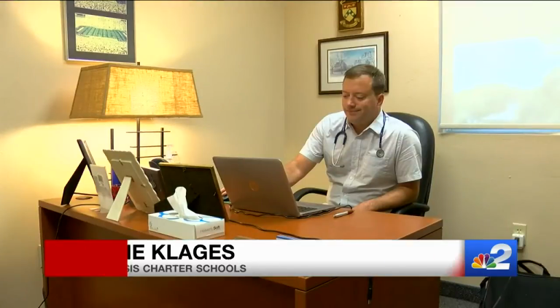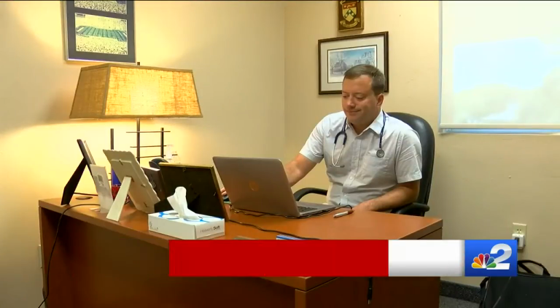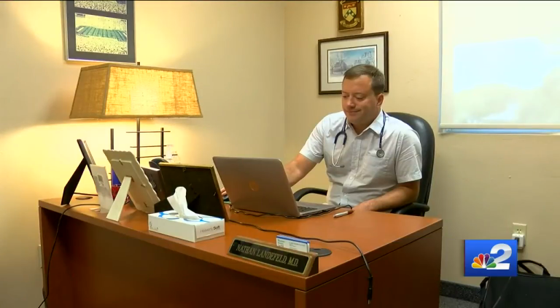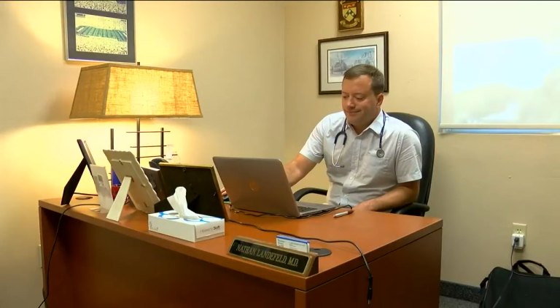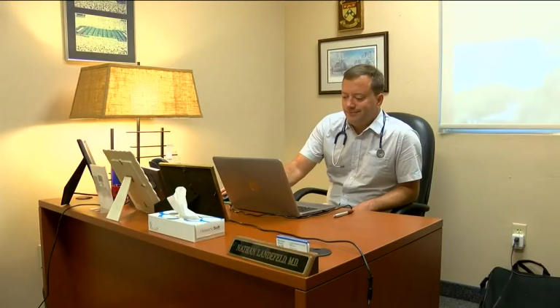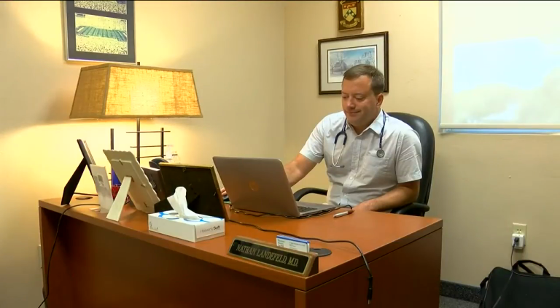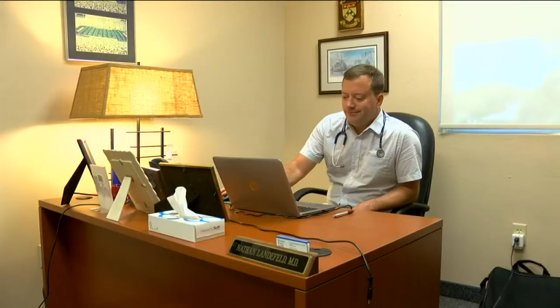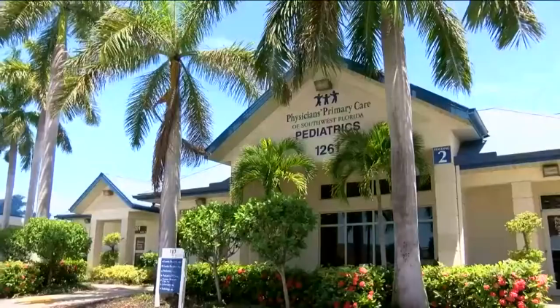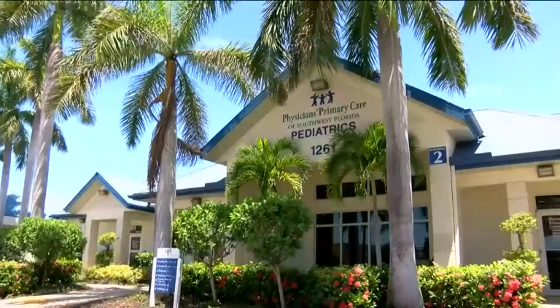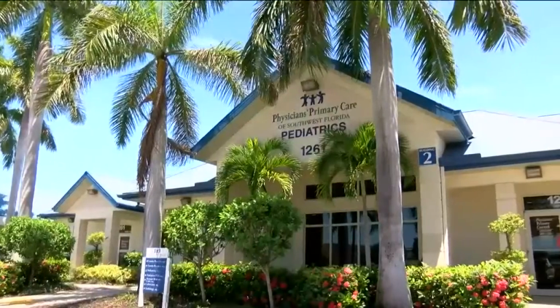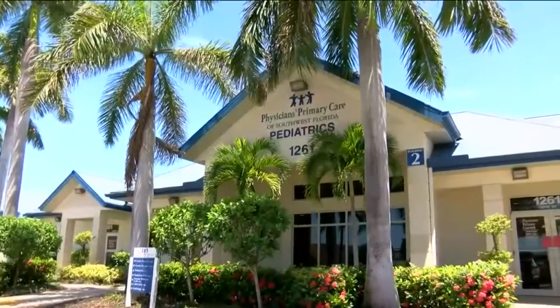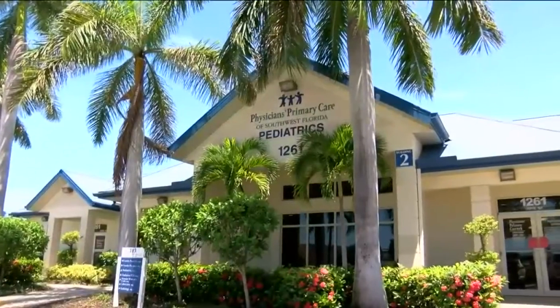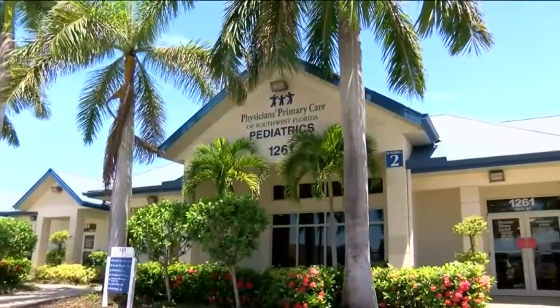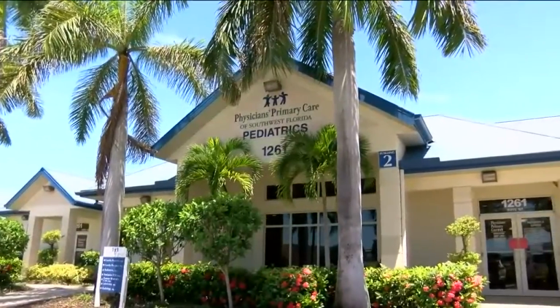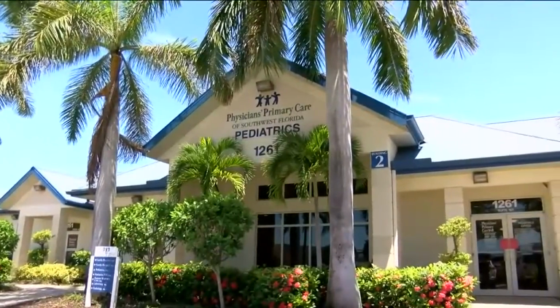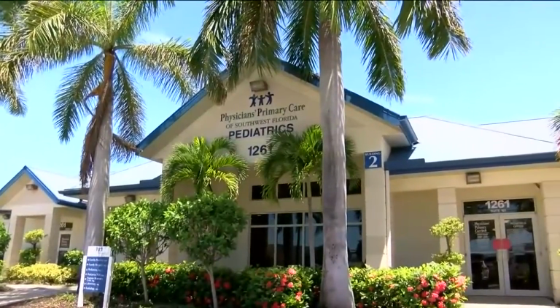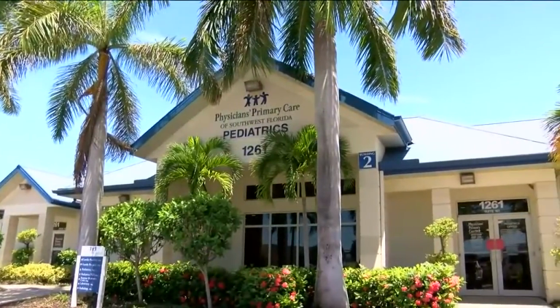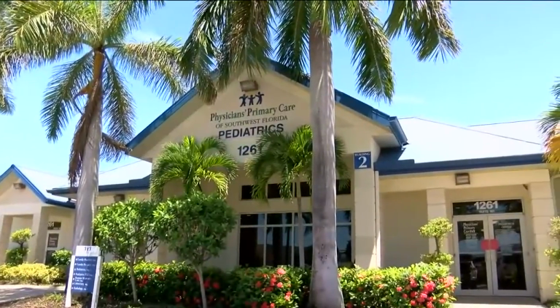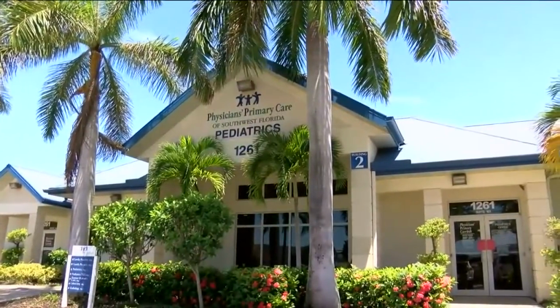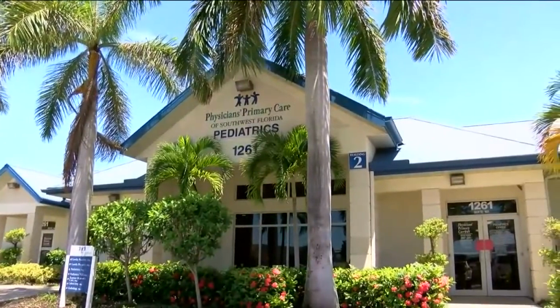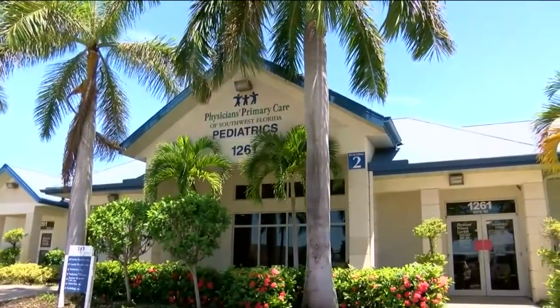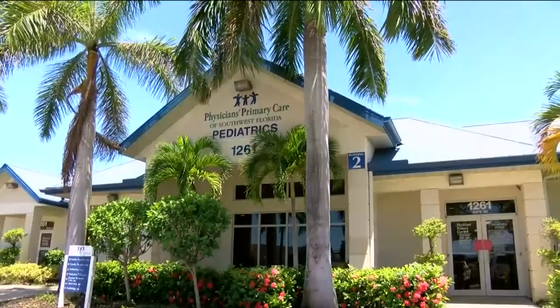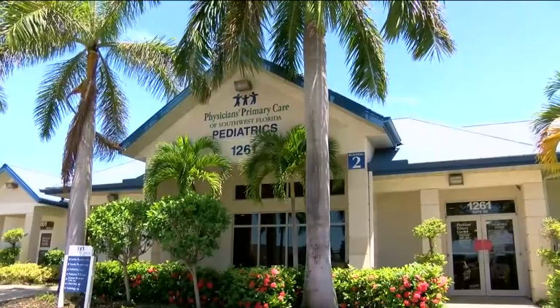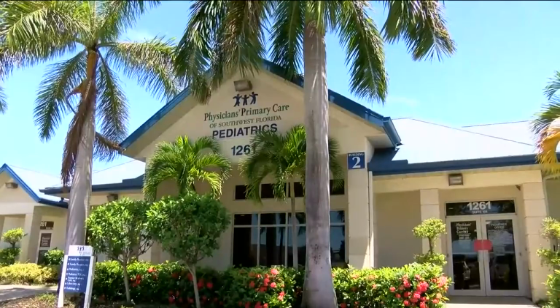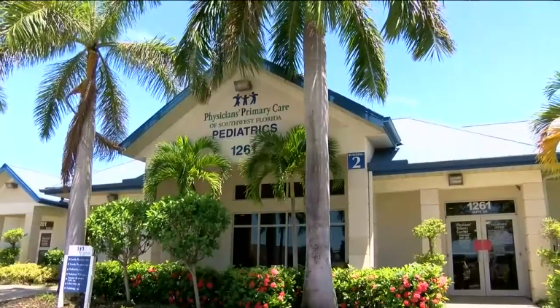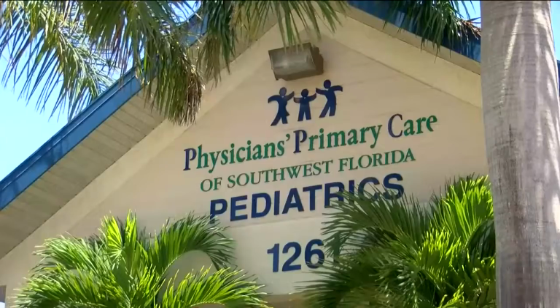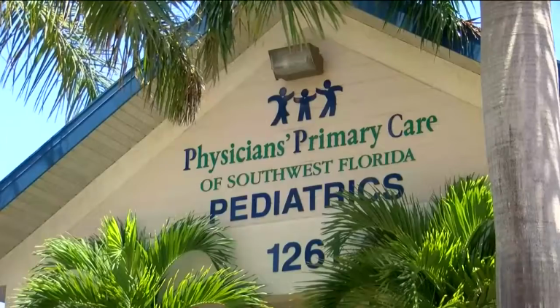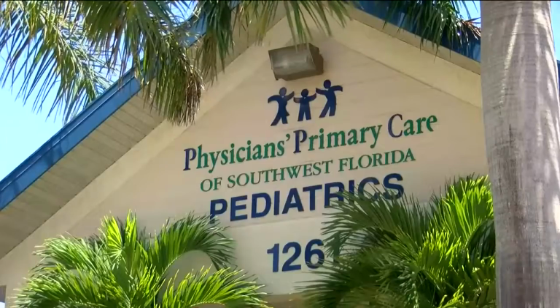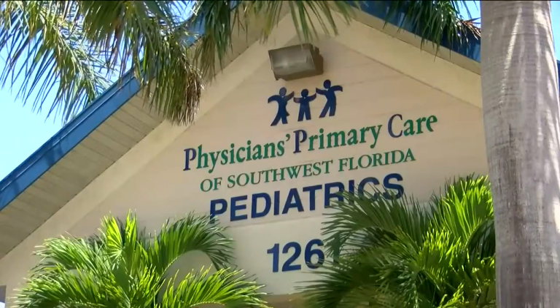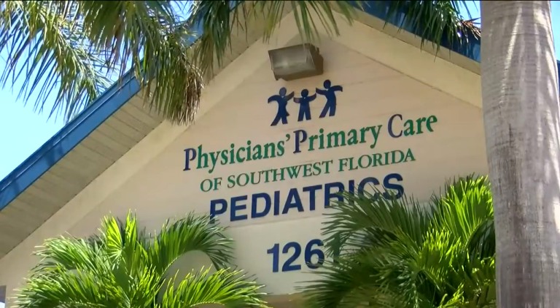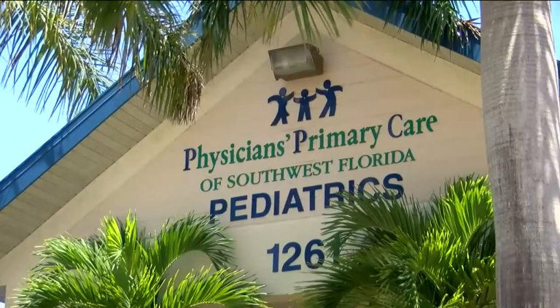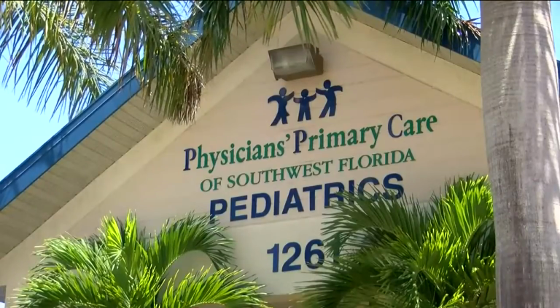Dr. Nathan Landefeld, a pediatrician at Physicians Primary Care, diagnoses kids with COVID every day.